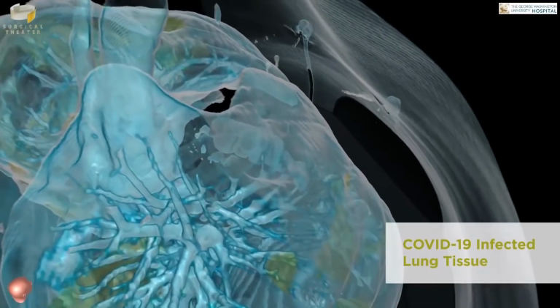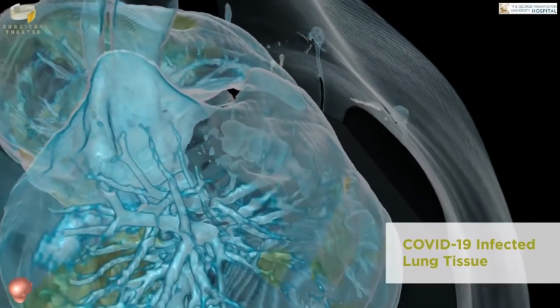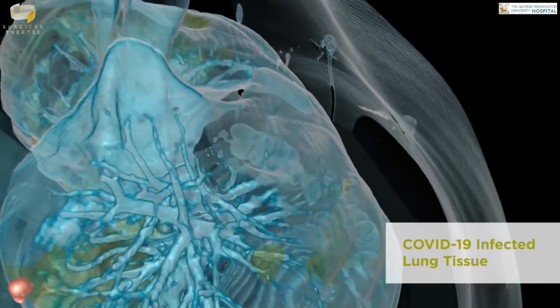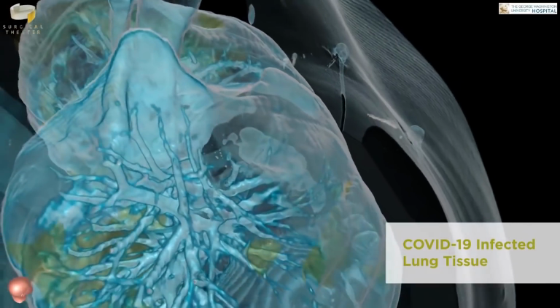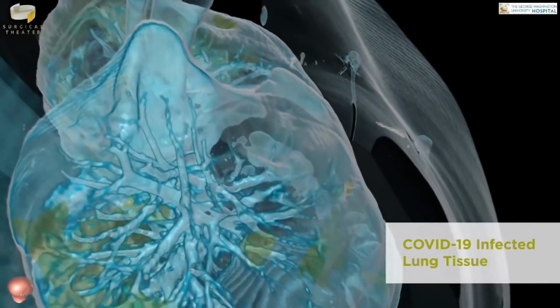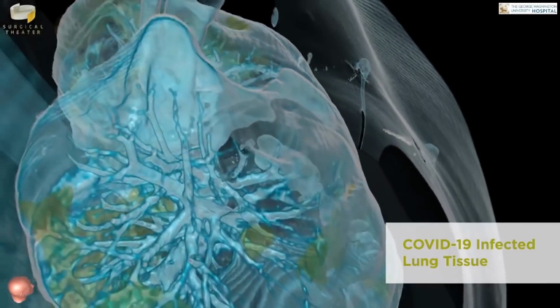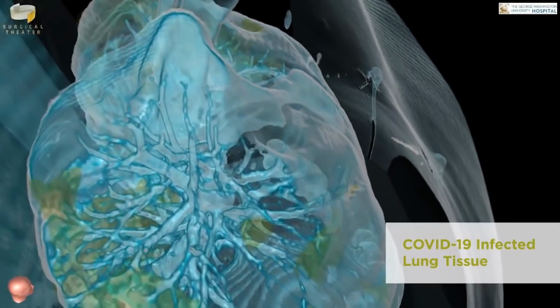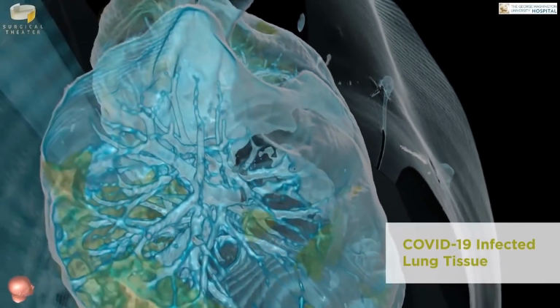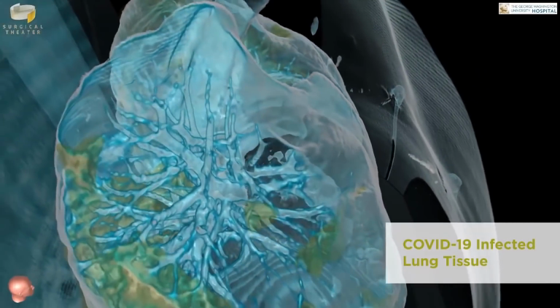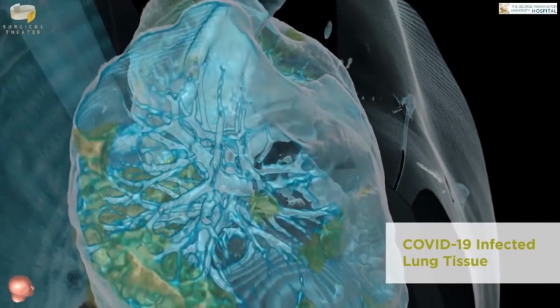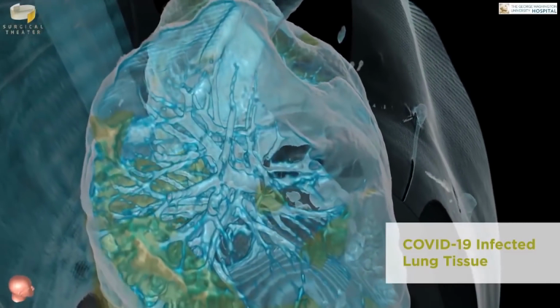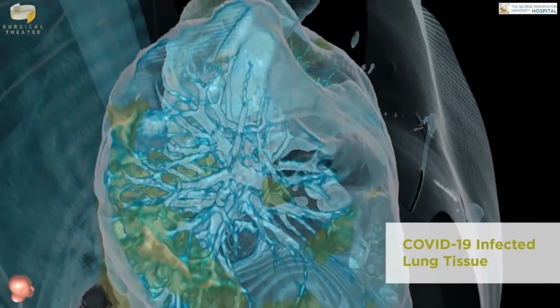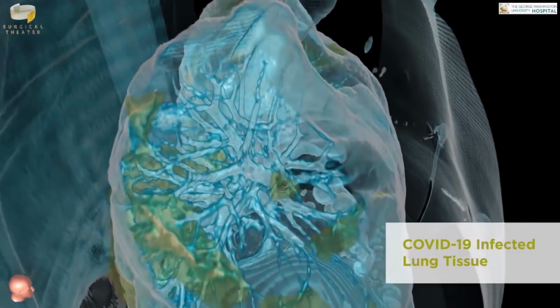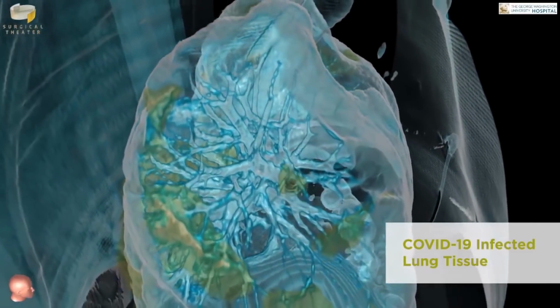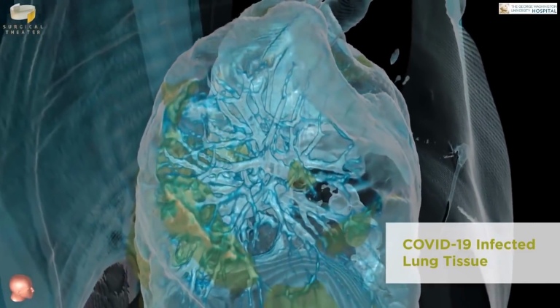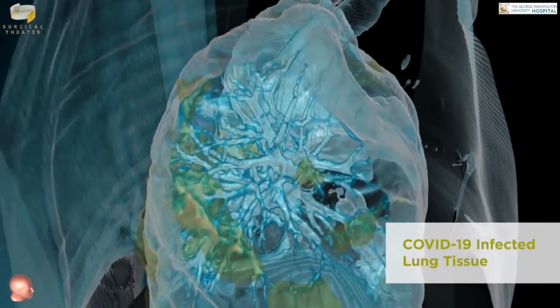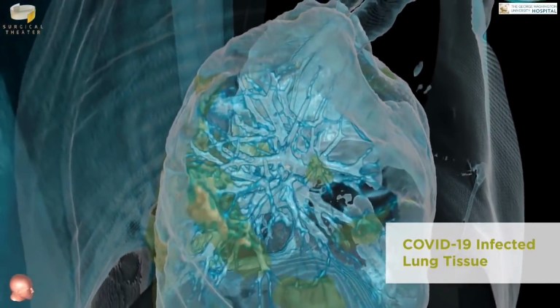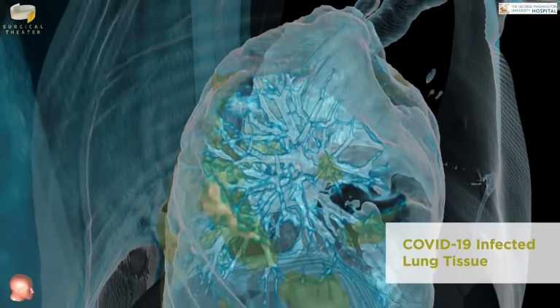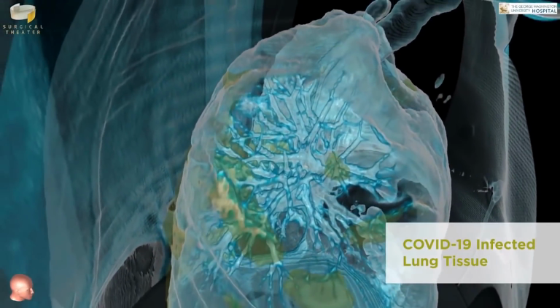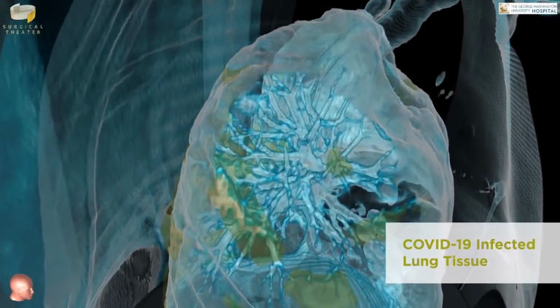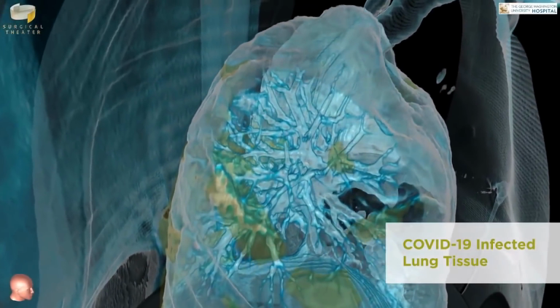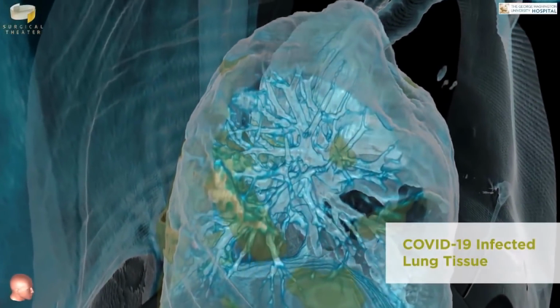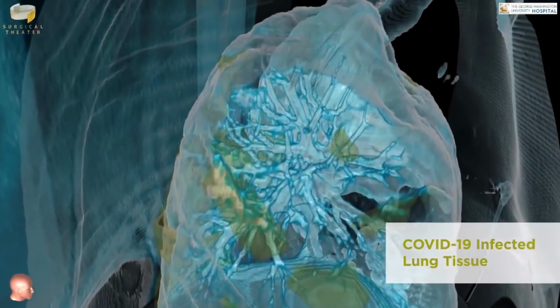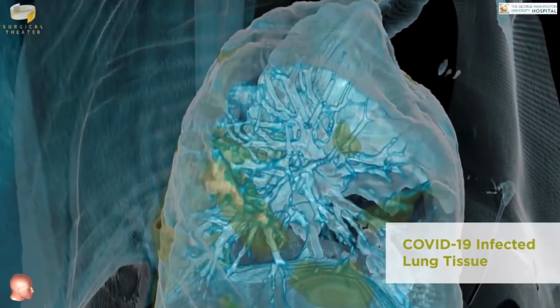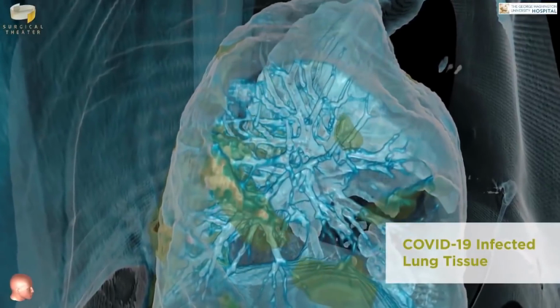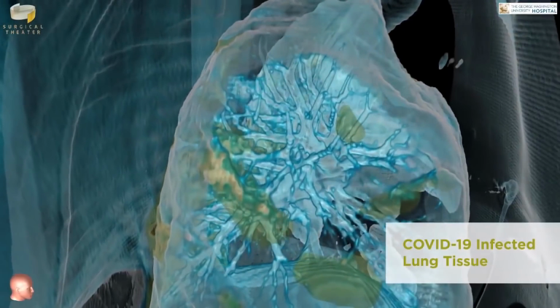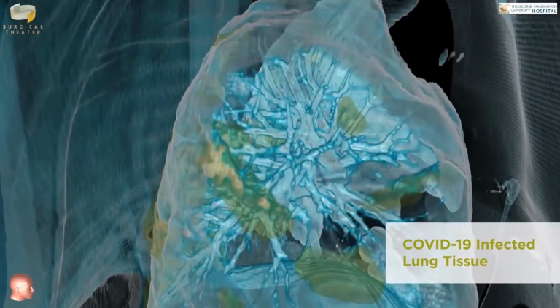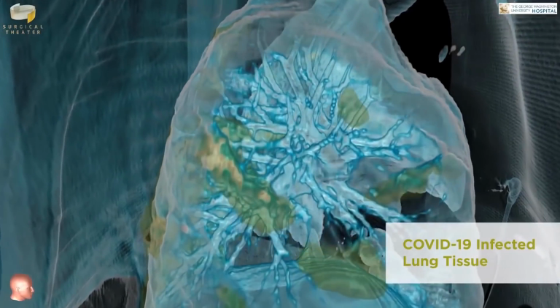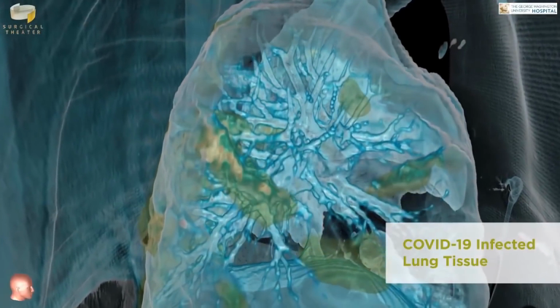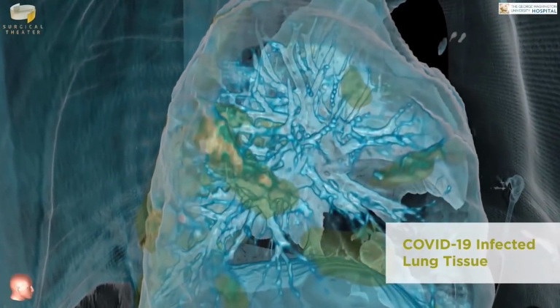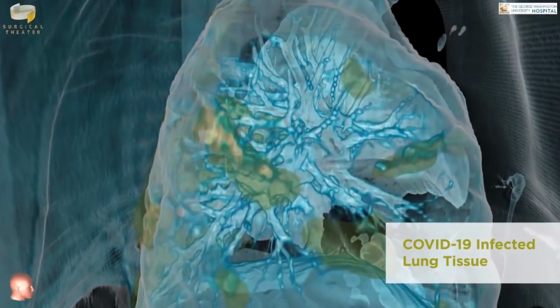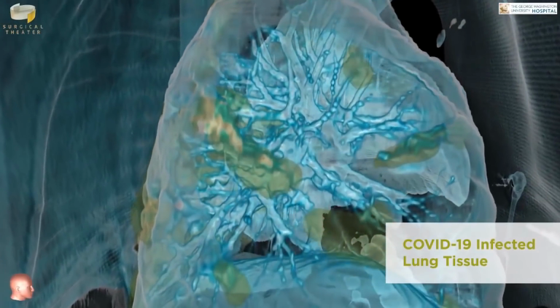The damage that we're seeing is not isolated to any one part of the lung. This is severe damage to both lungs diffusely.